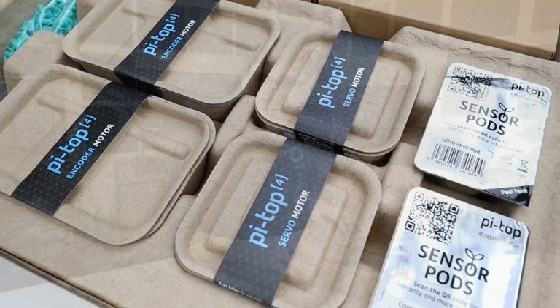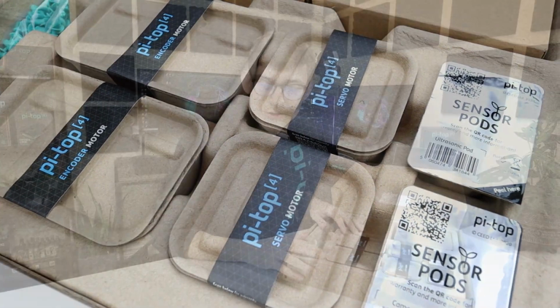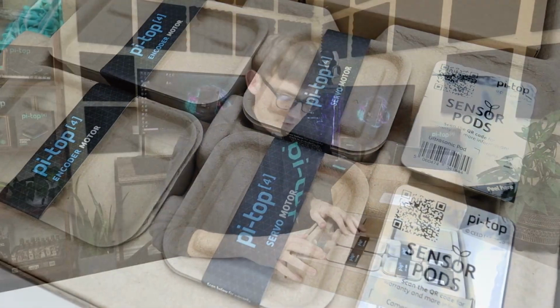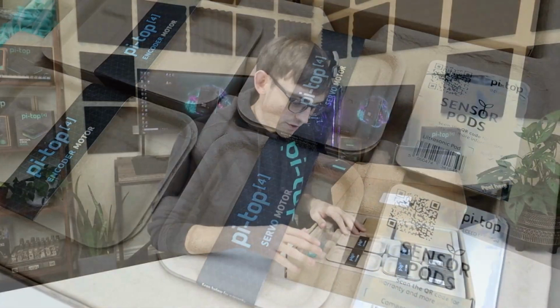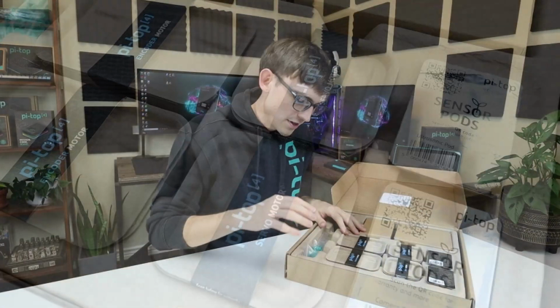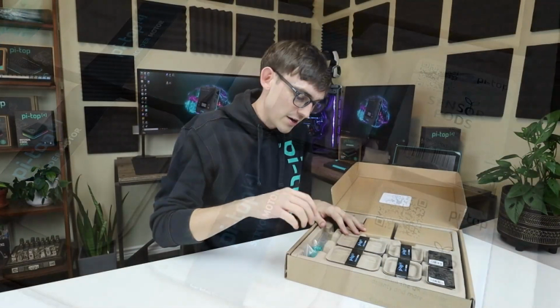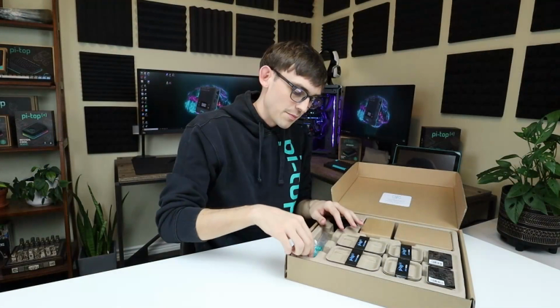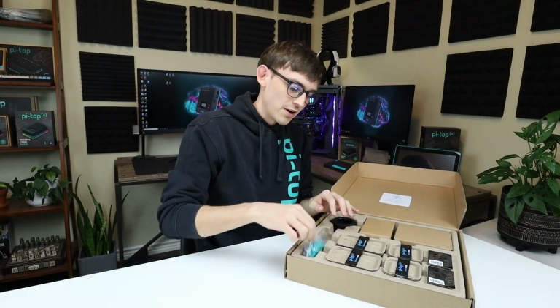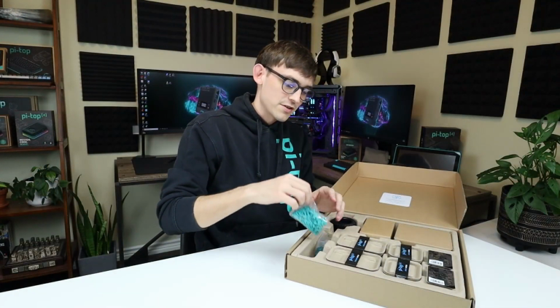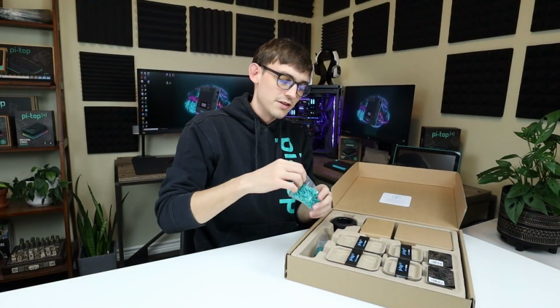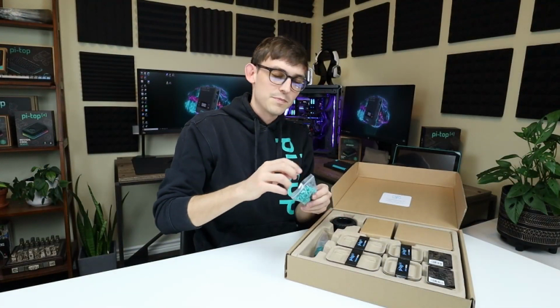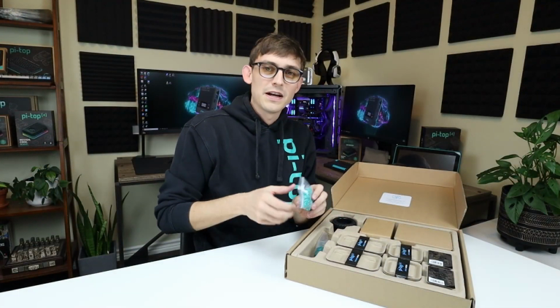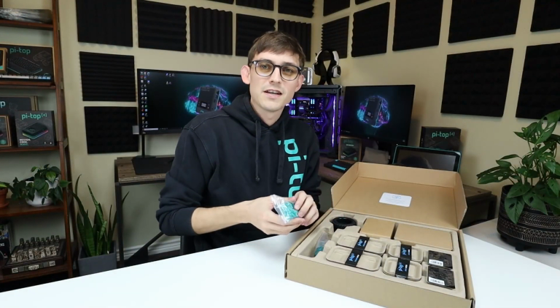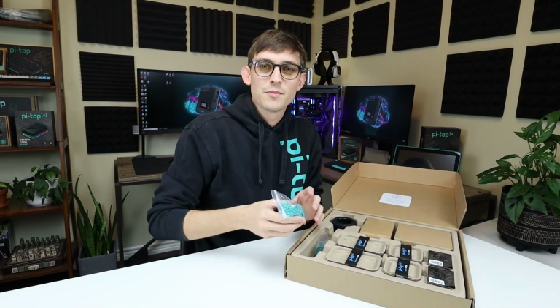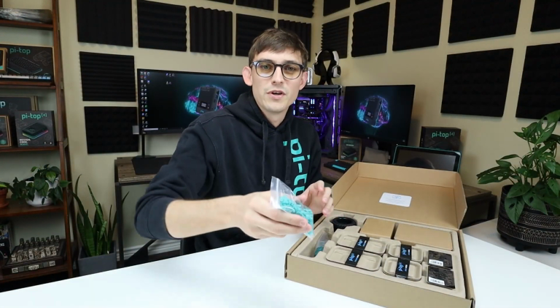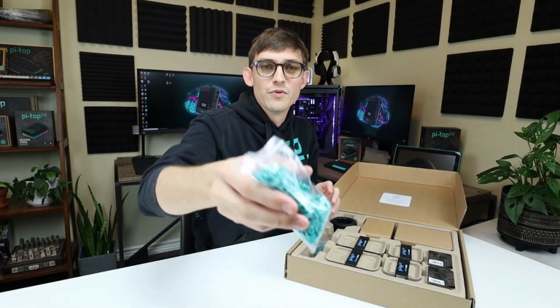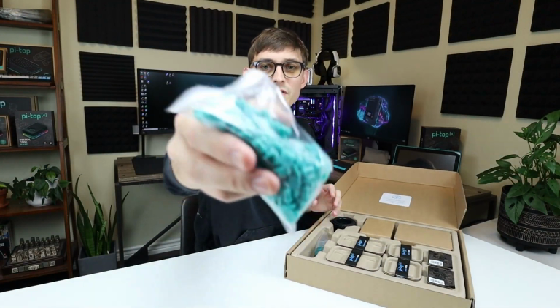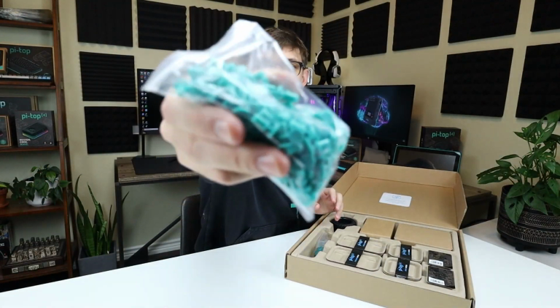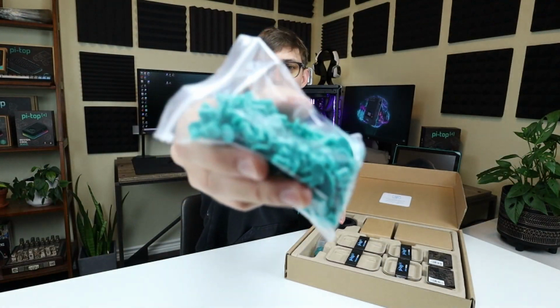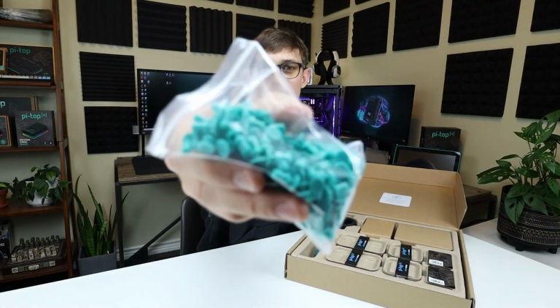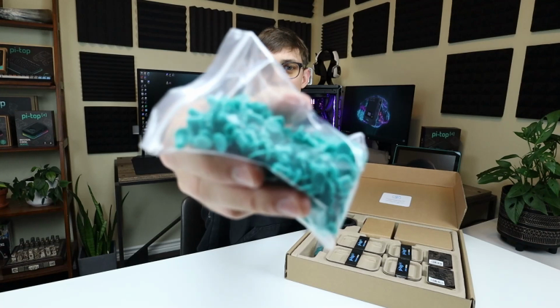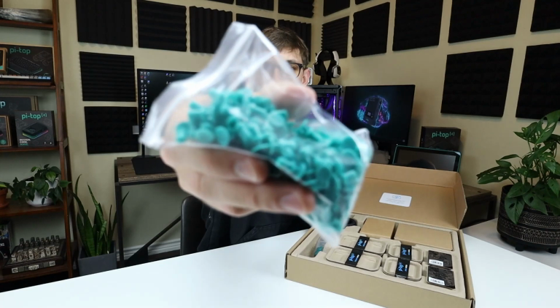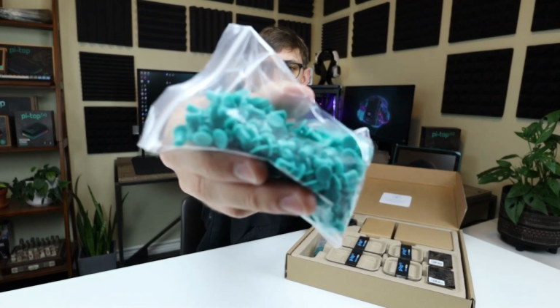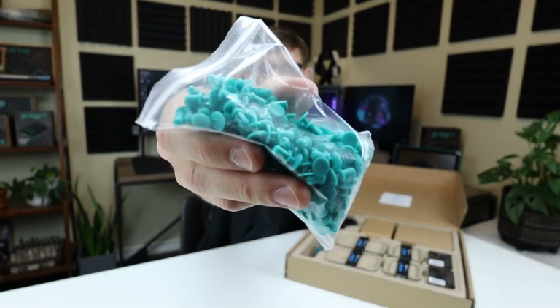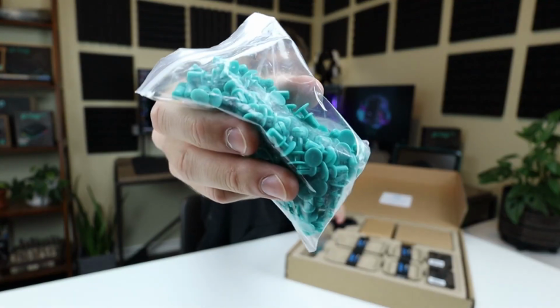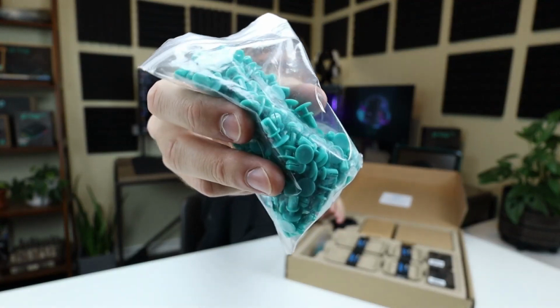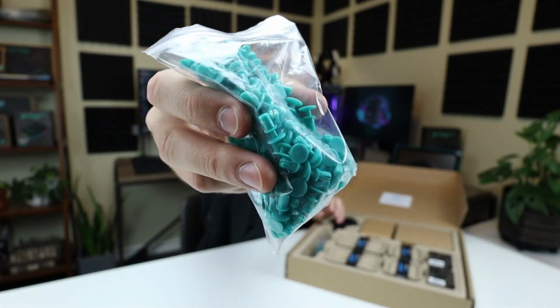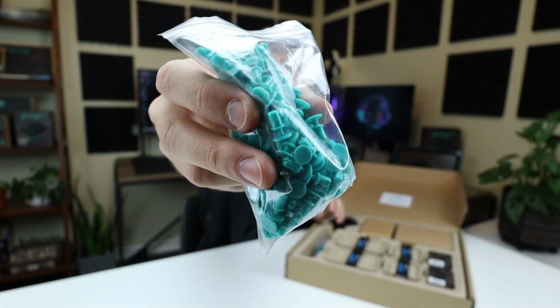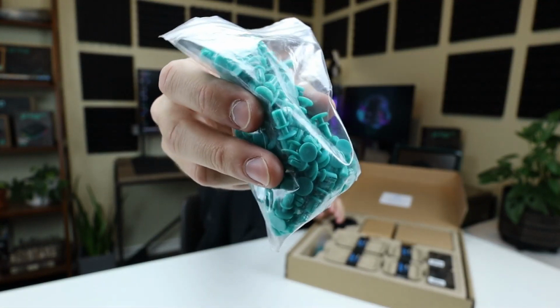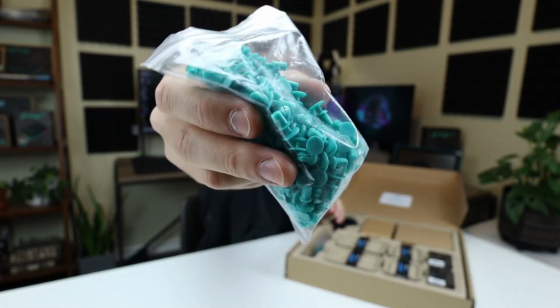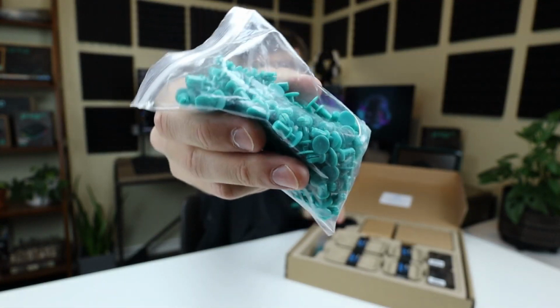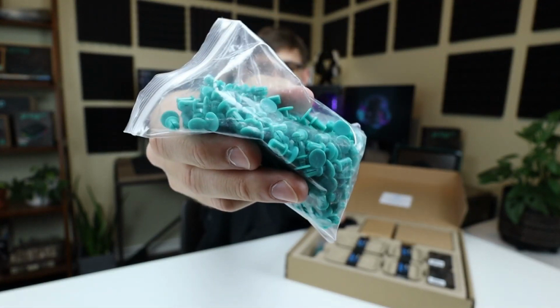So the first thing out of the box are these Pytop green rivets. These are going to bolt your structure together.